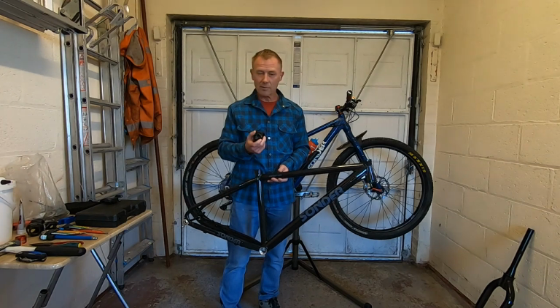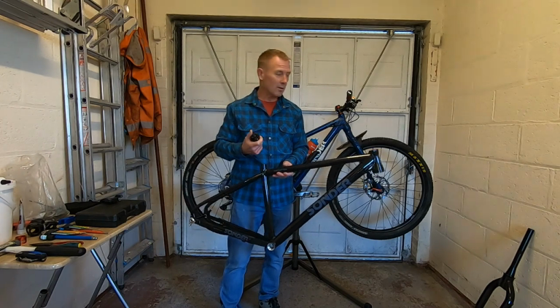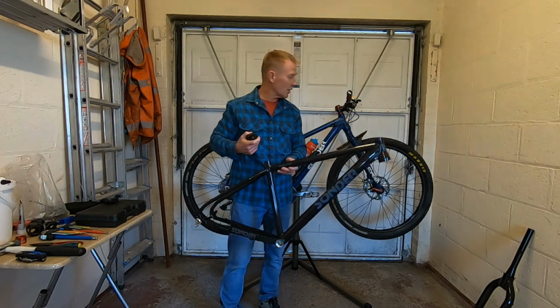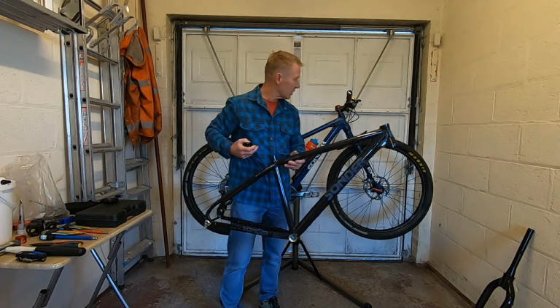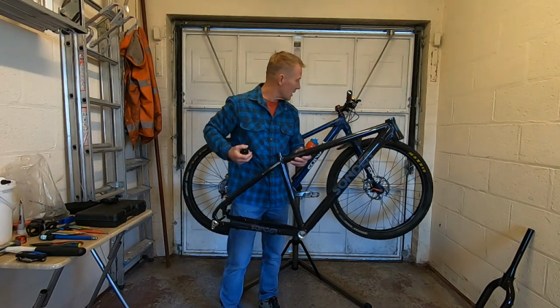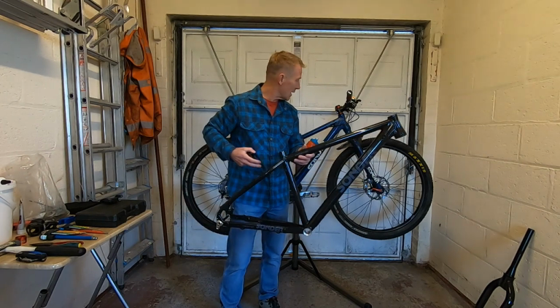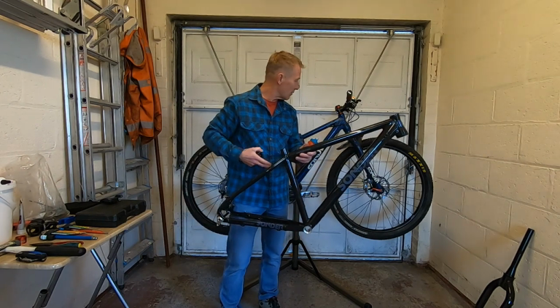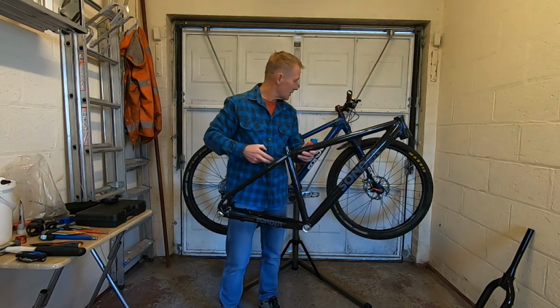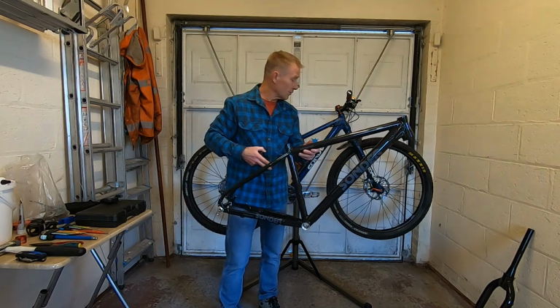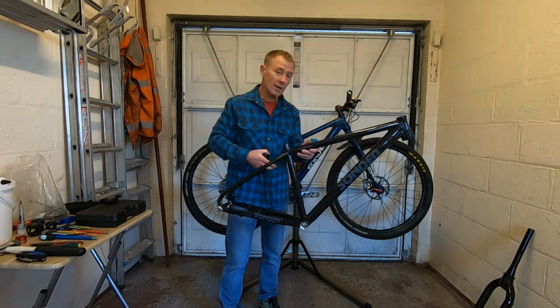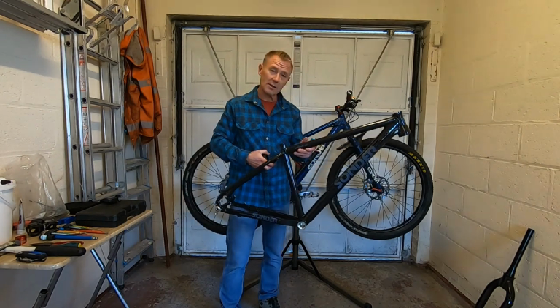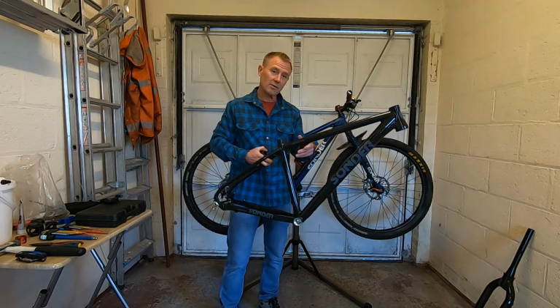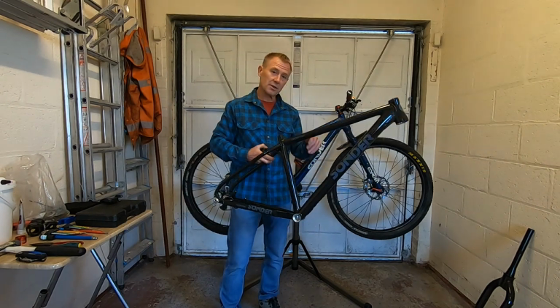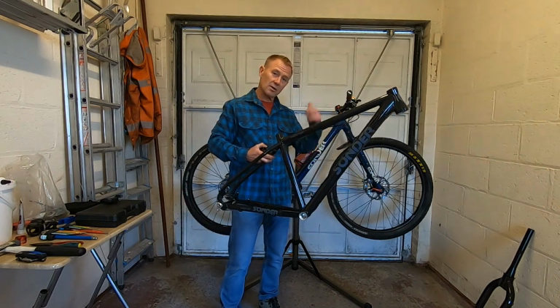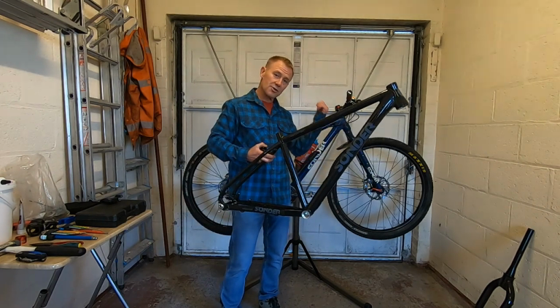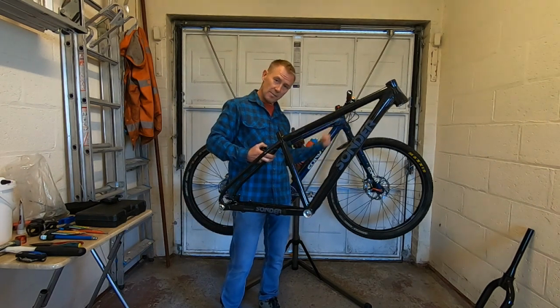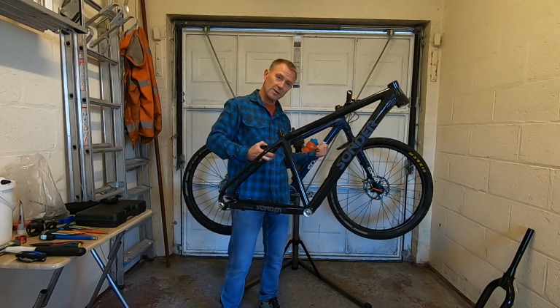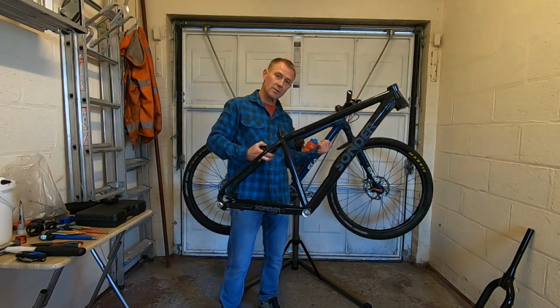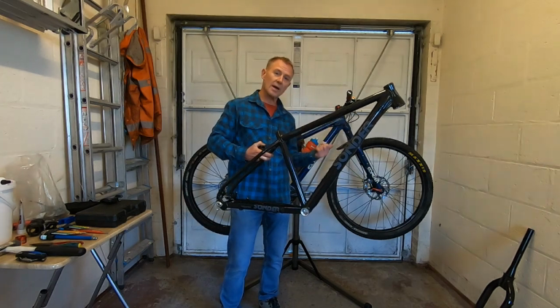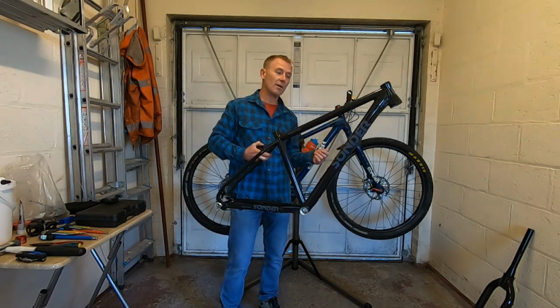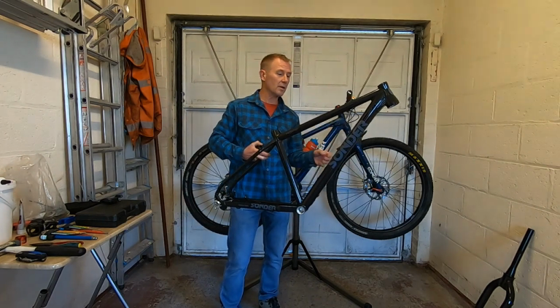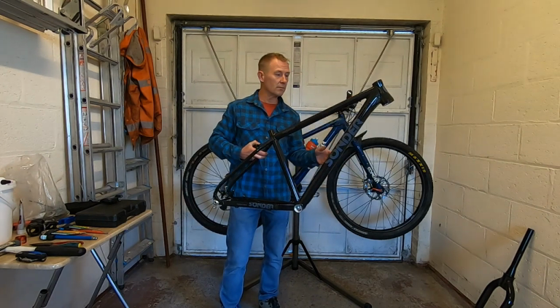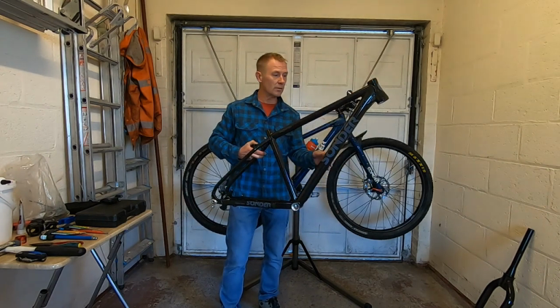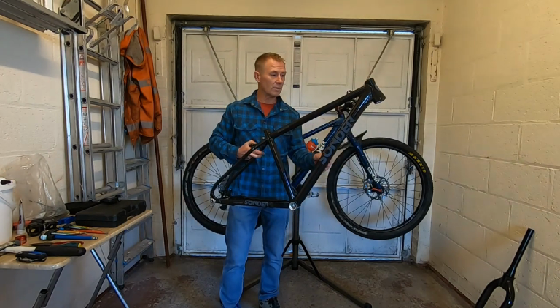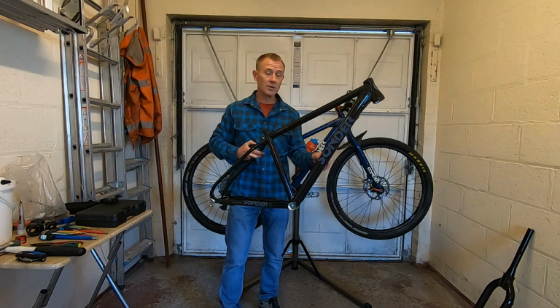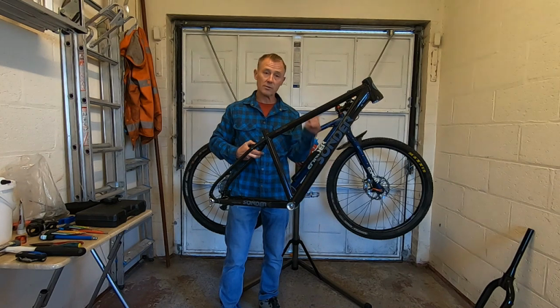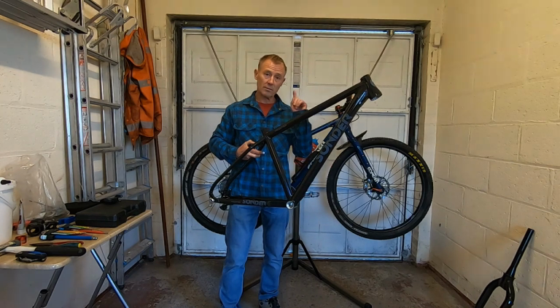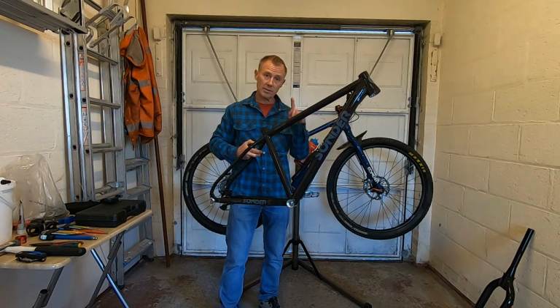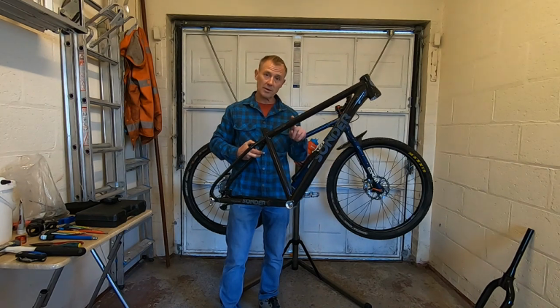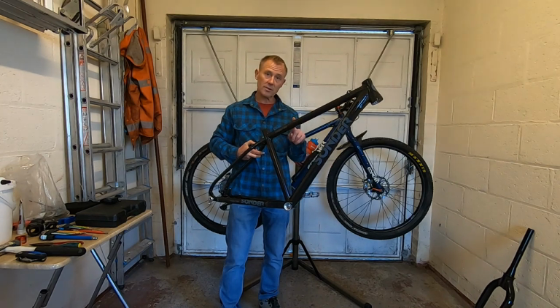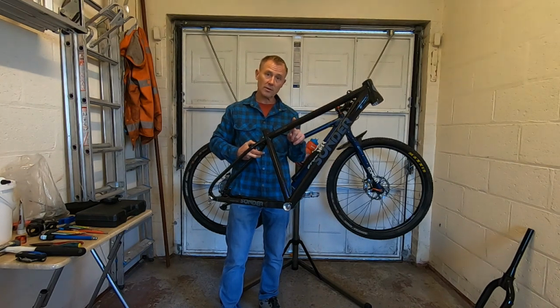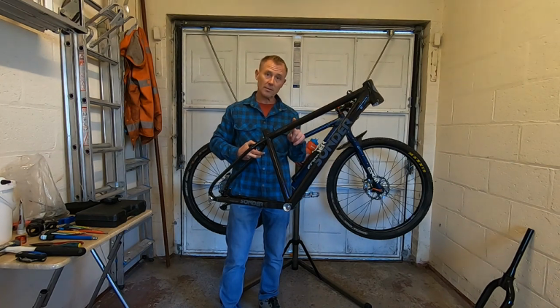So what I'm going to do now is start stripping this one down and move on to building this new one up.